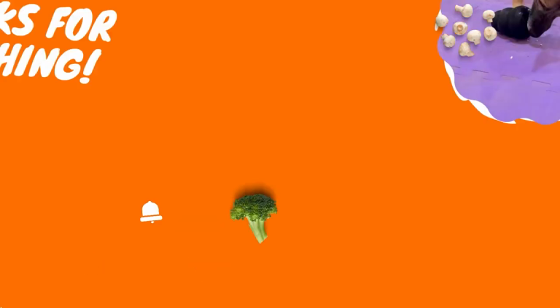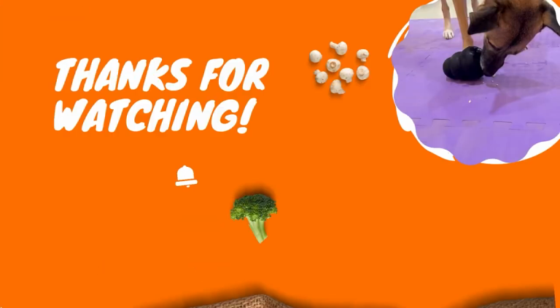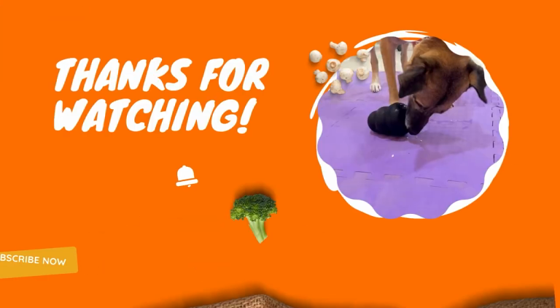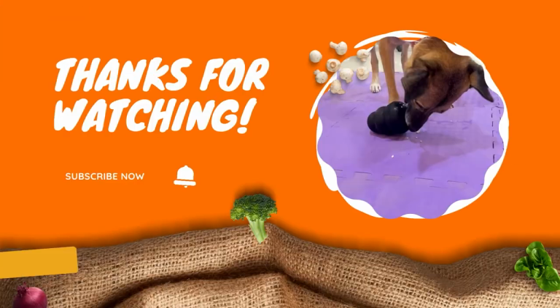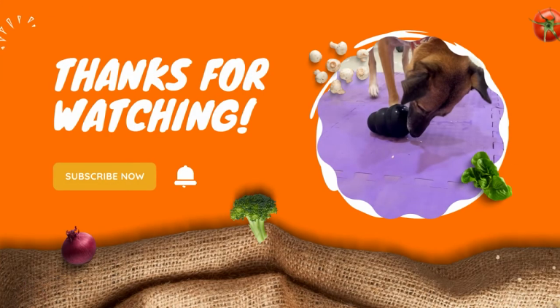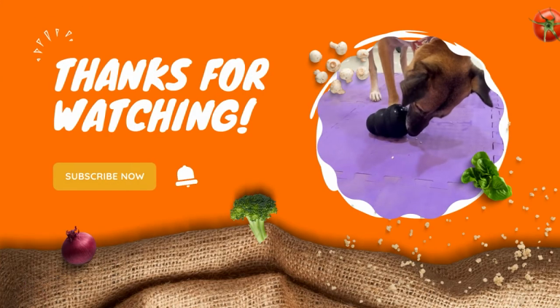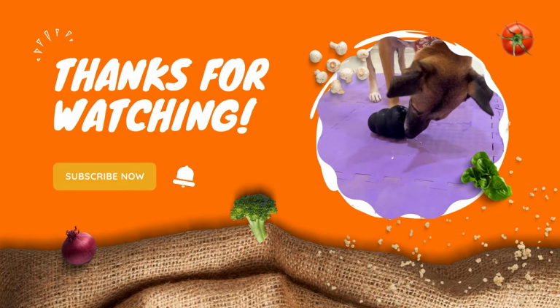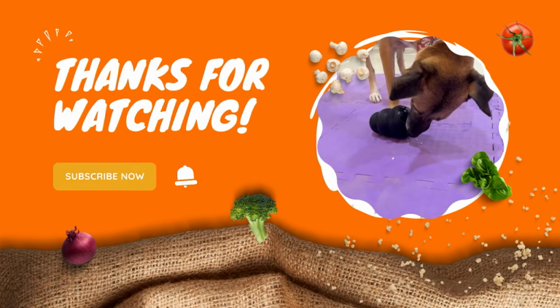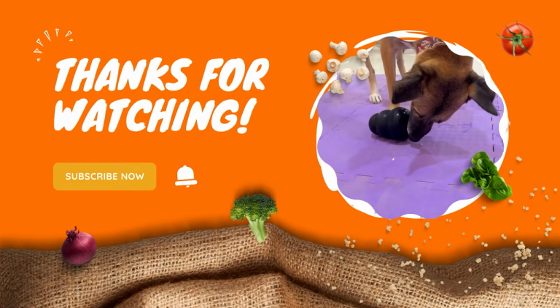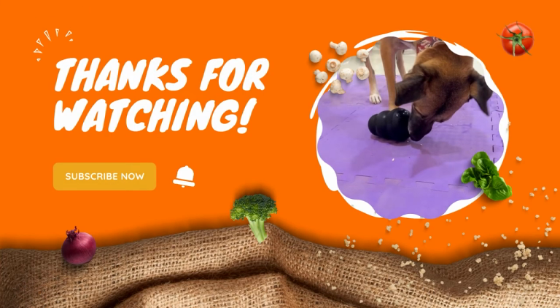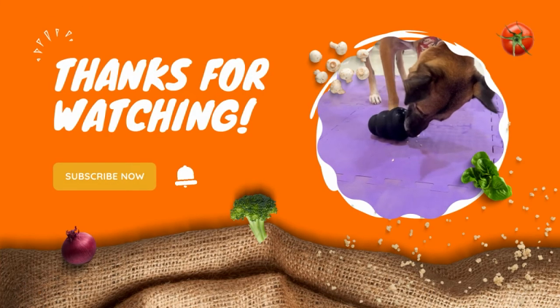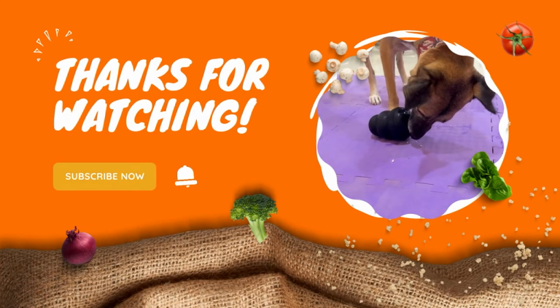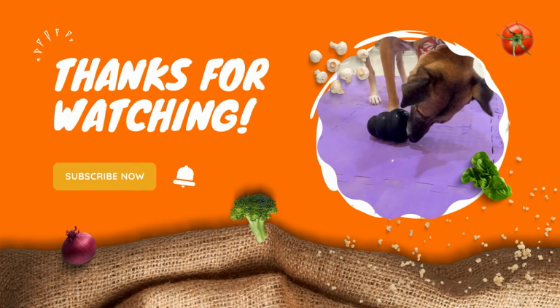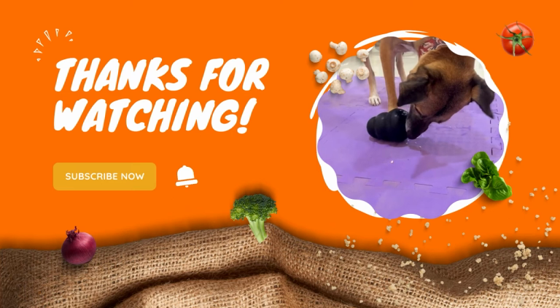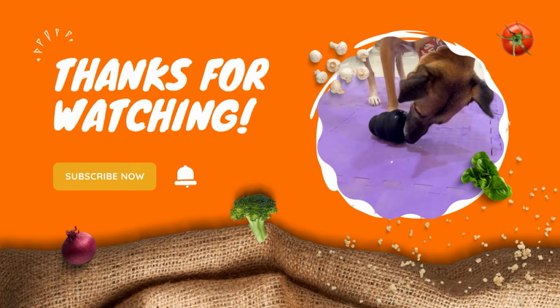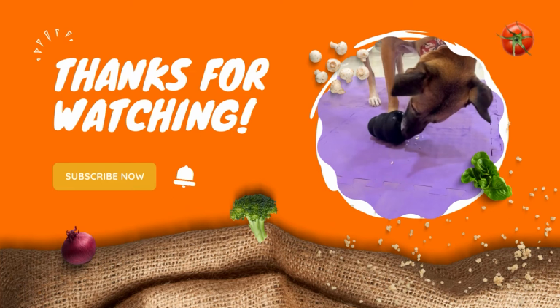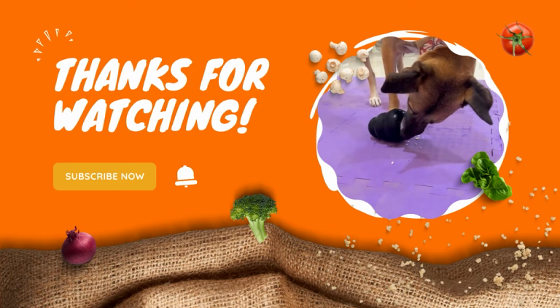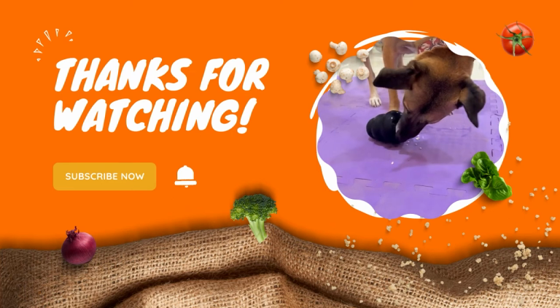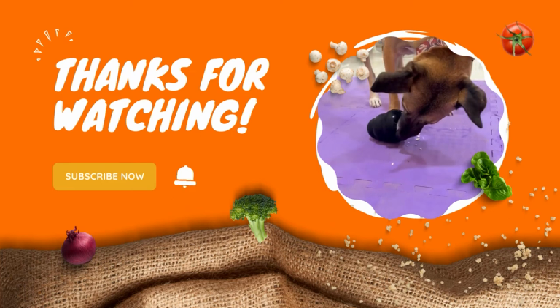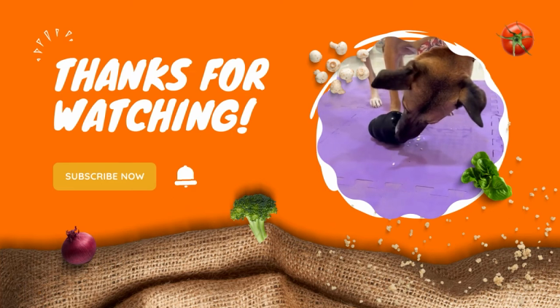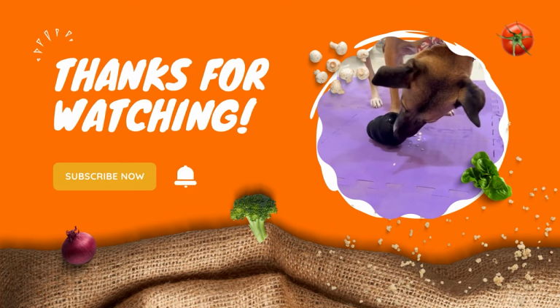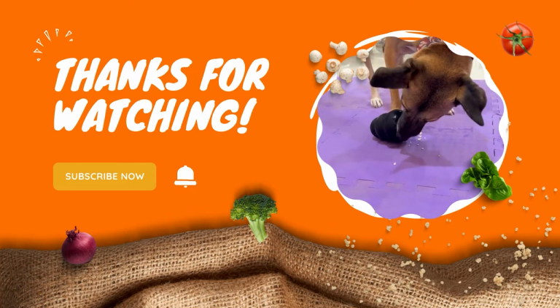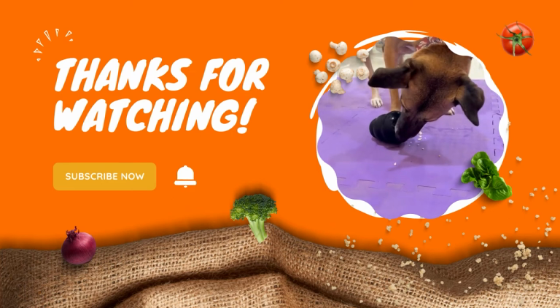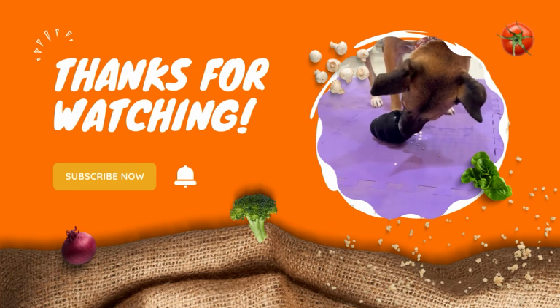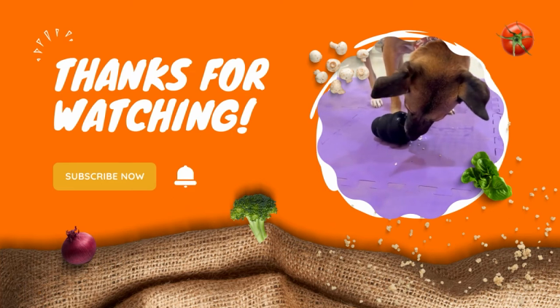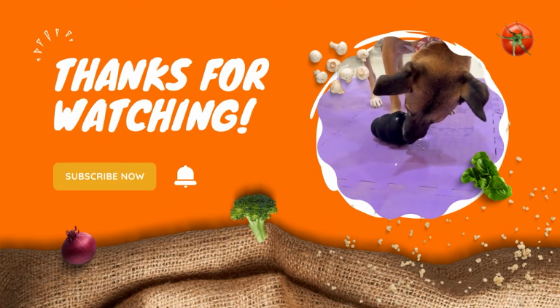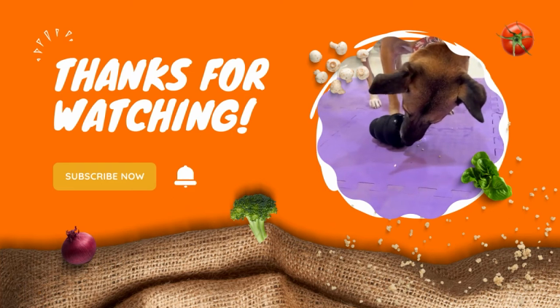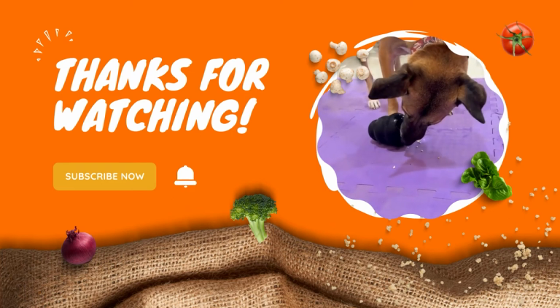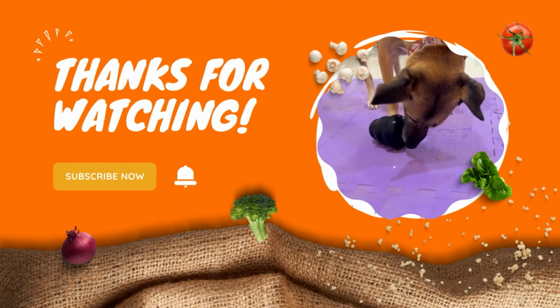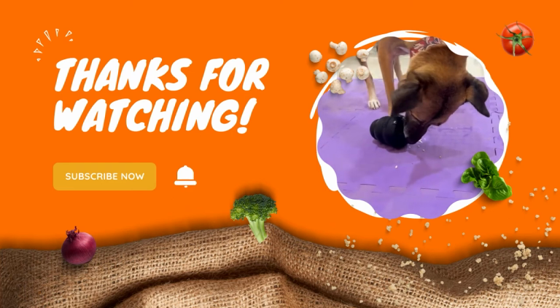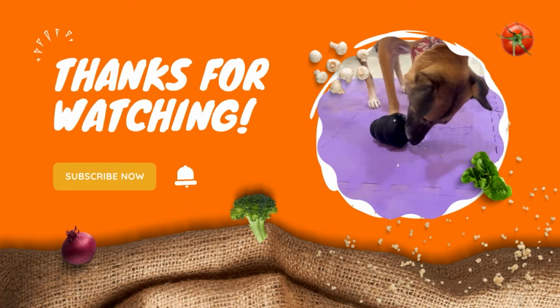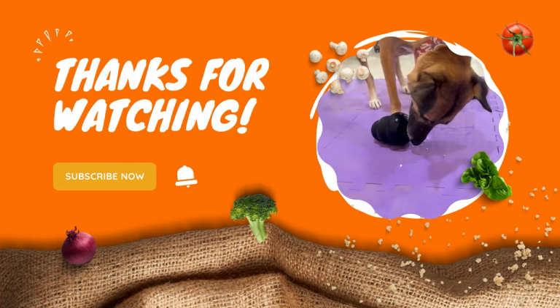Please do share this recipe if you tried it, and thanks for watching. Have a great day and happy Diwali!